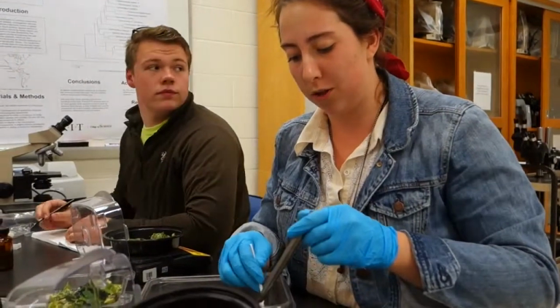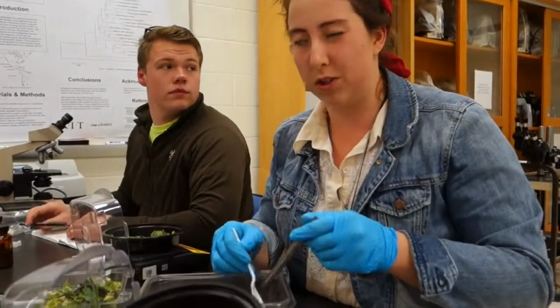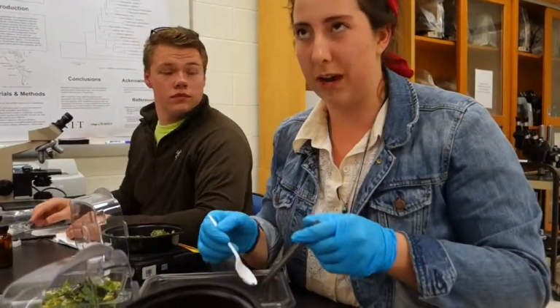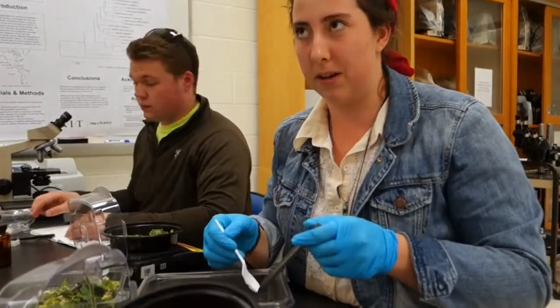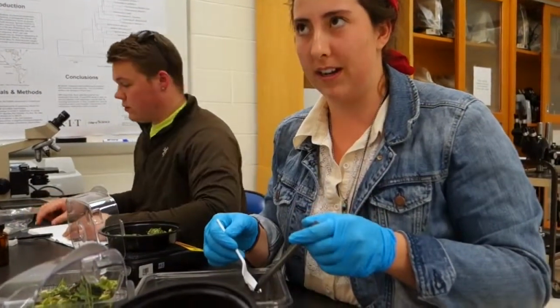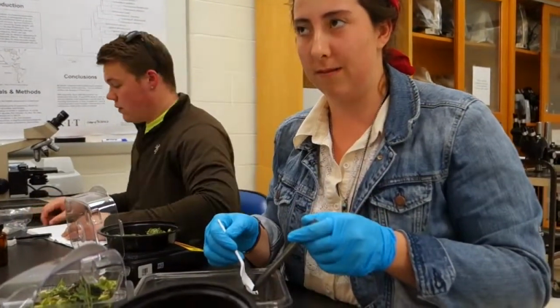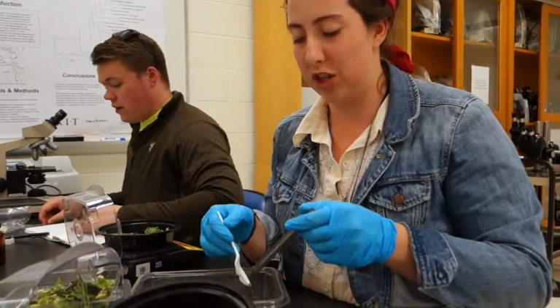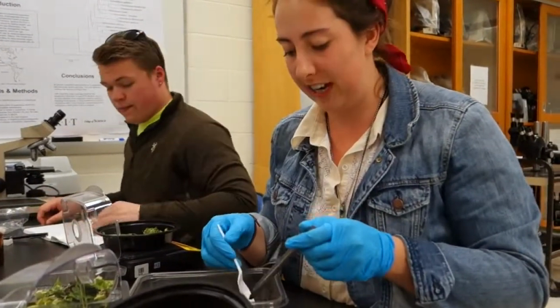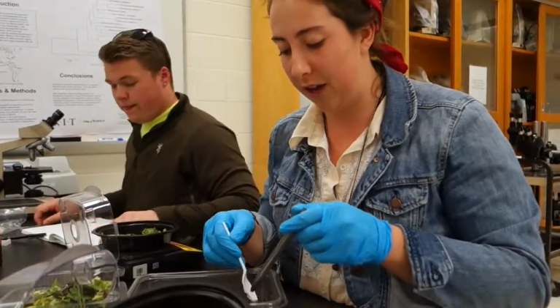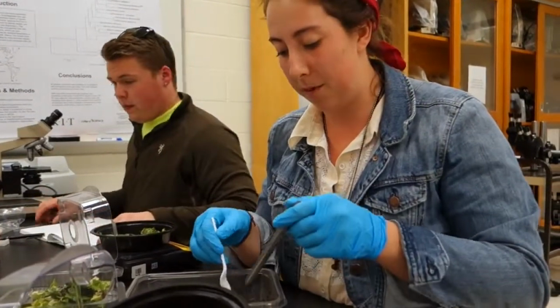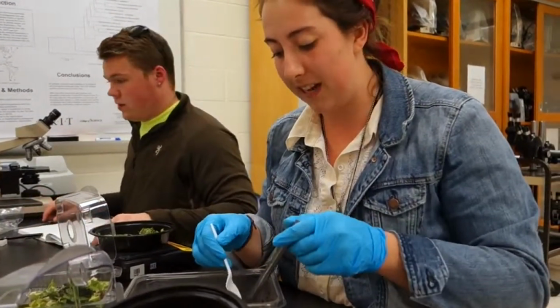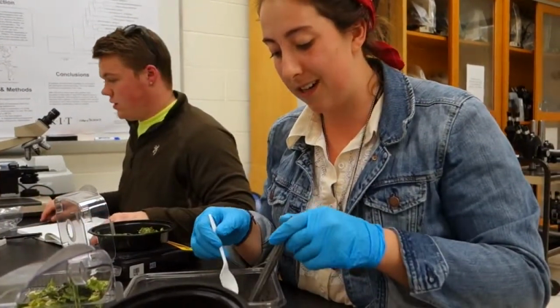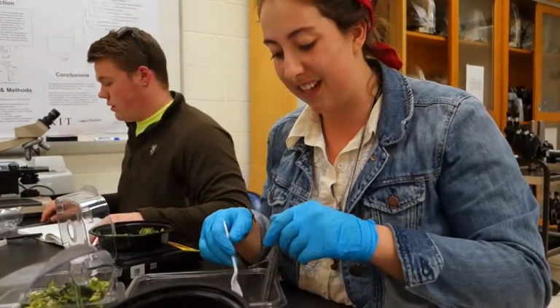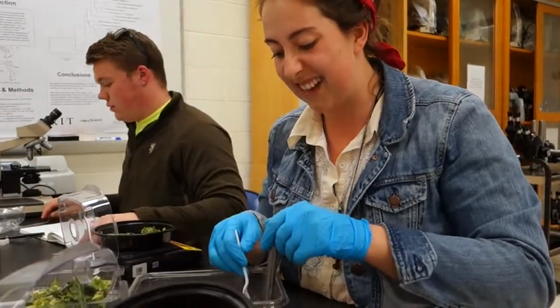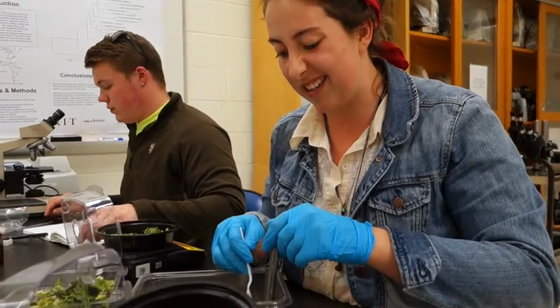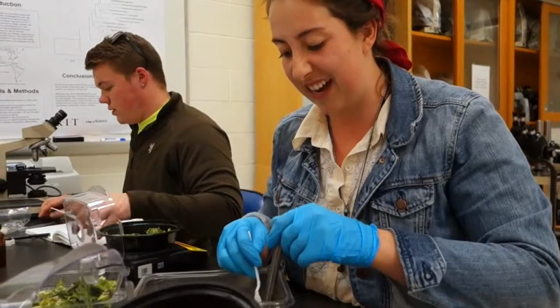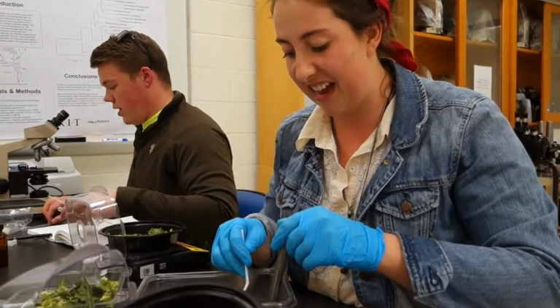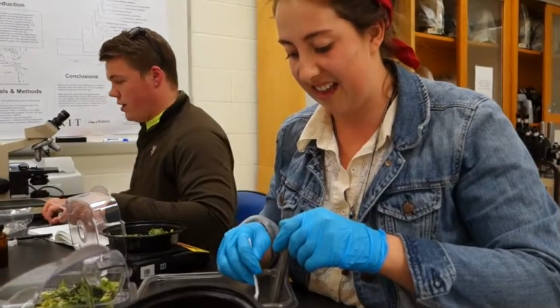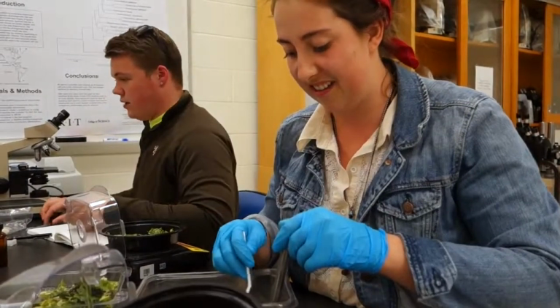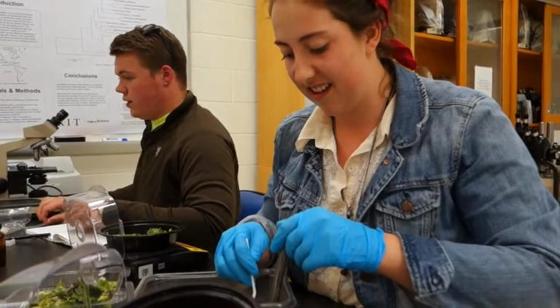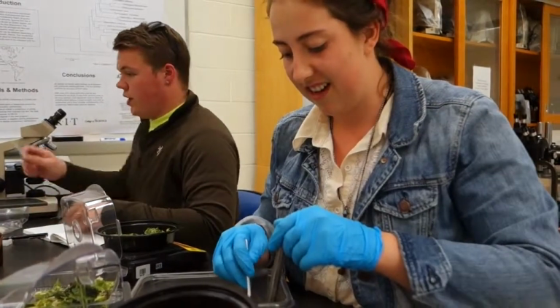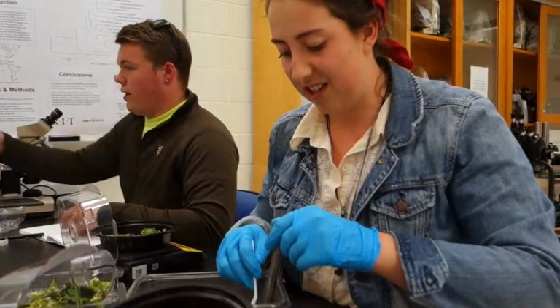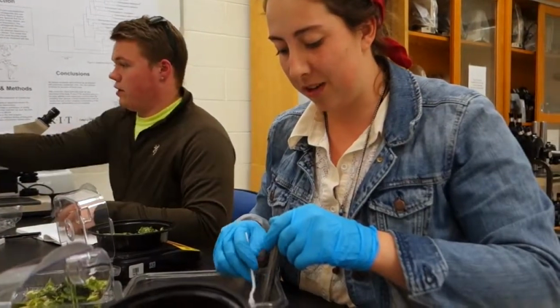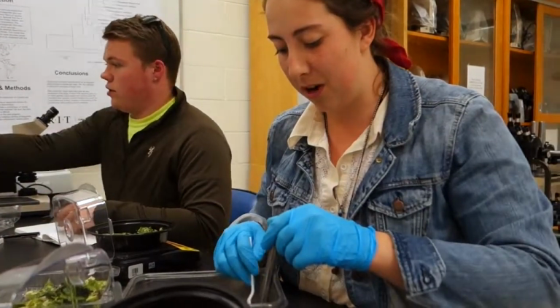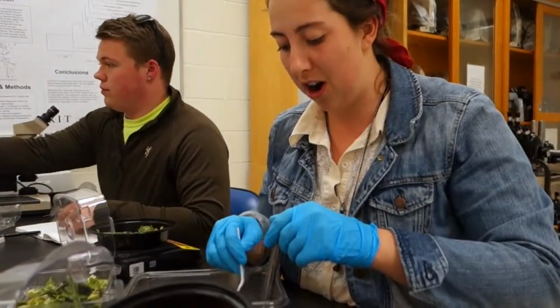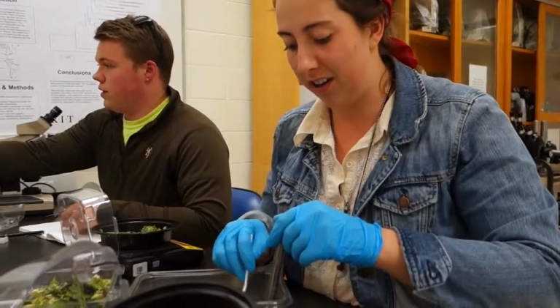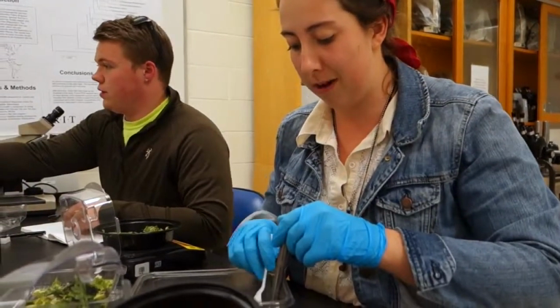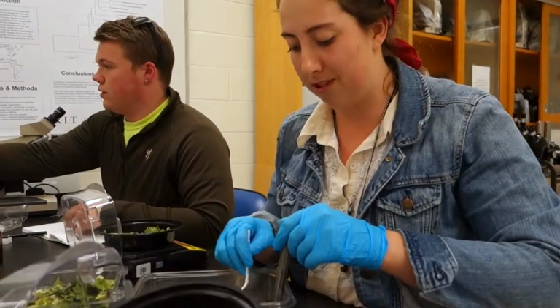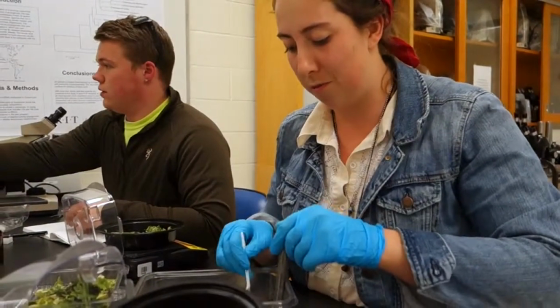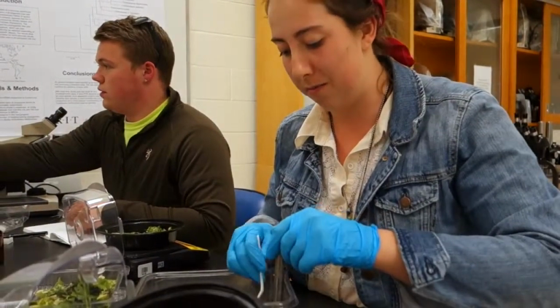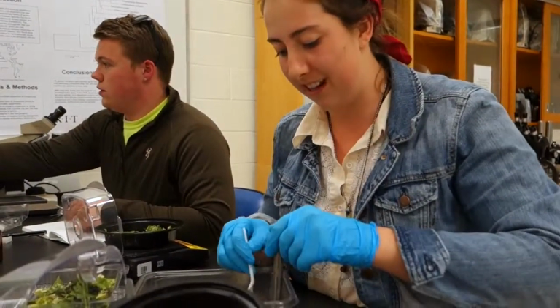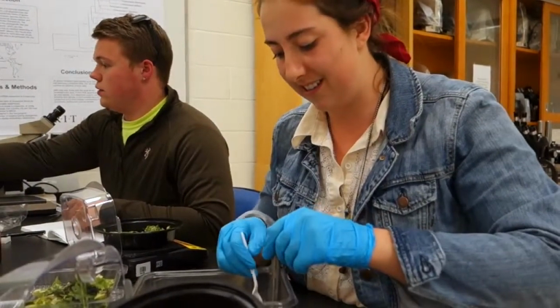Unlike worms, where you can't put chicken or meat in, these guys will eat anything, so you can put all your compost in one place and they're really effective.